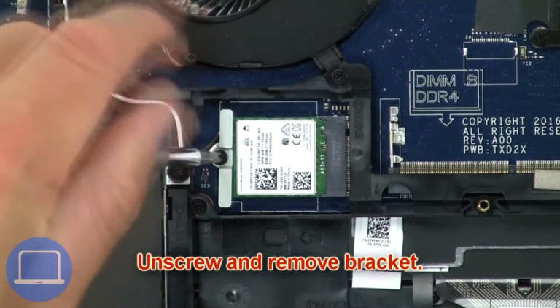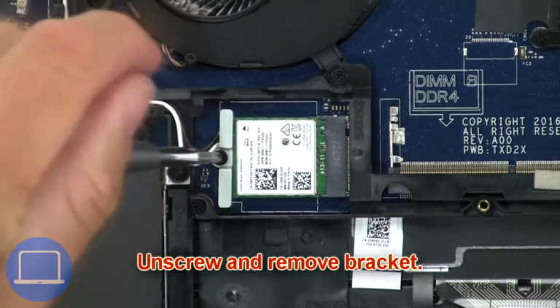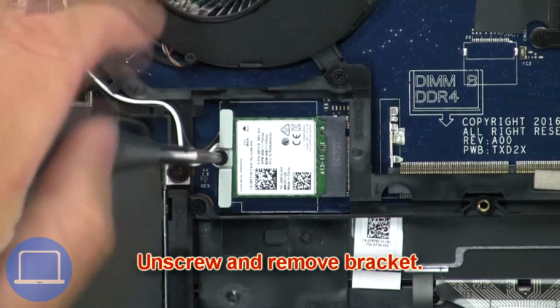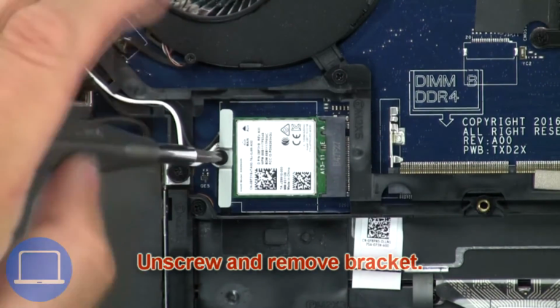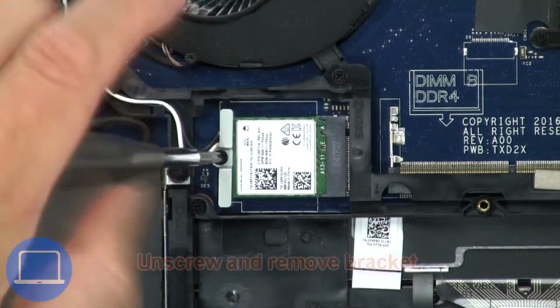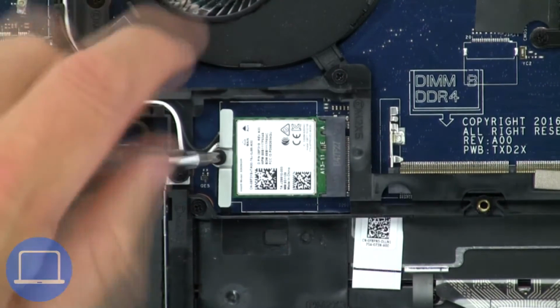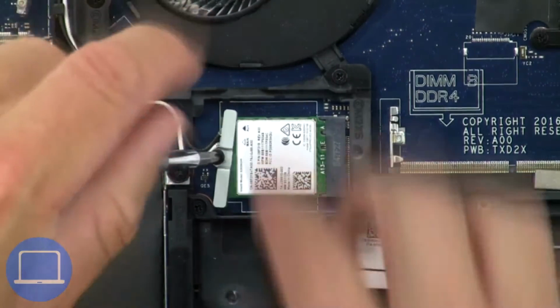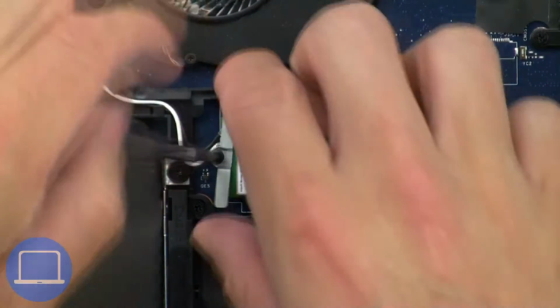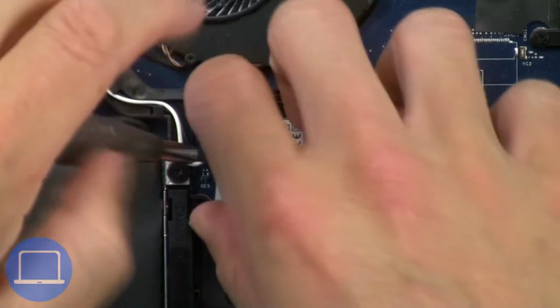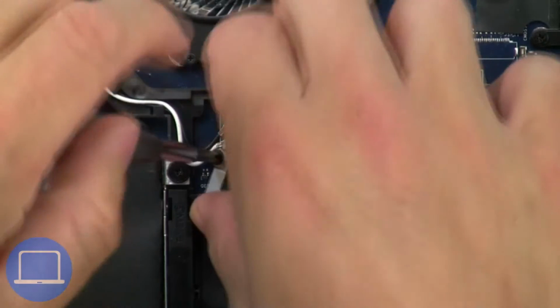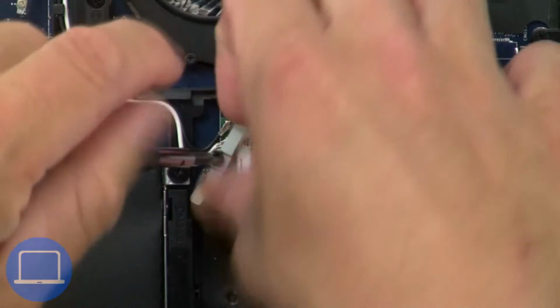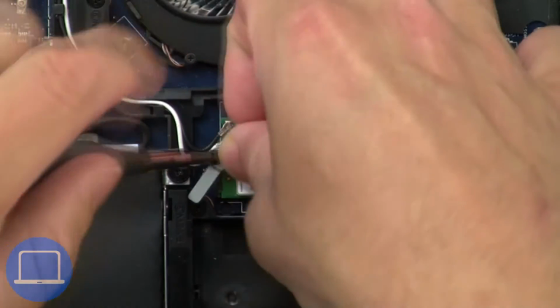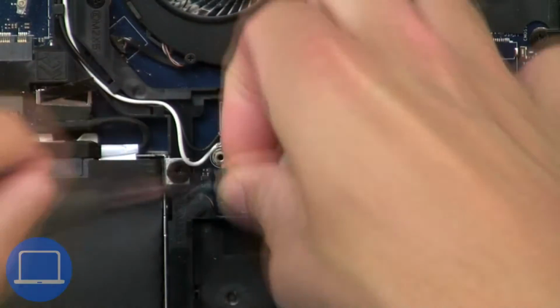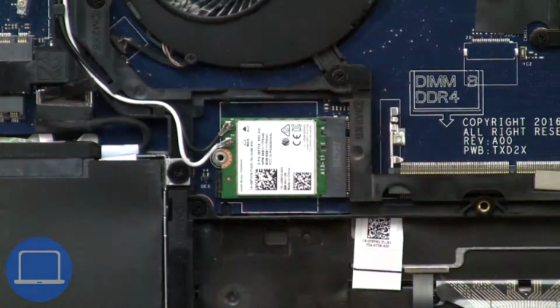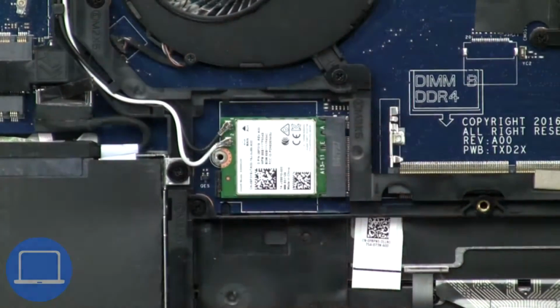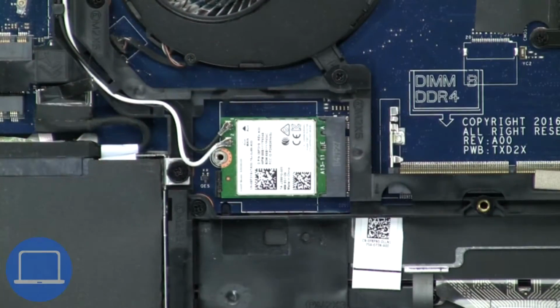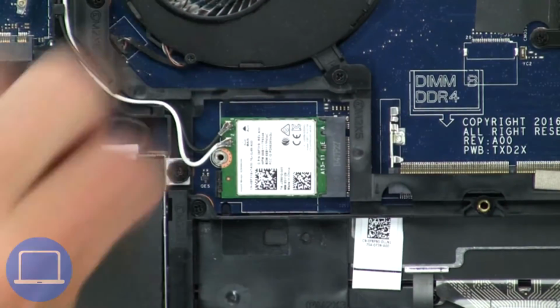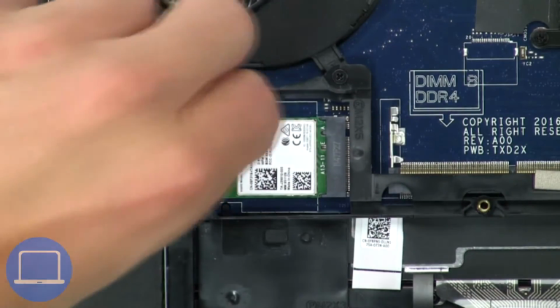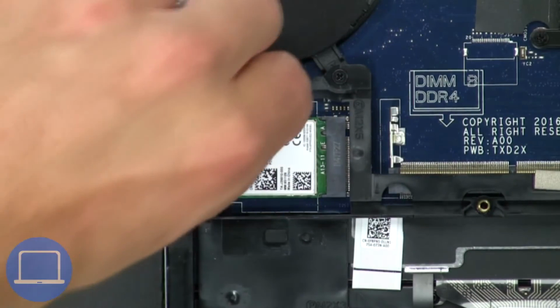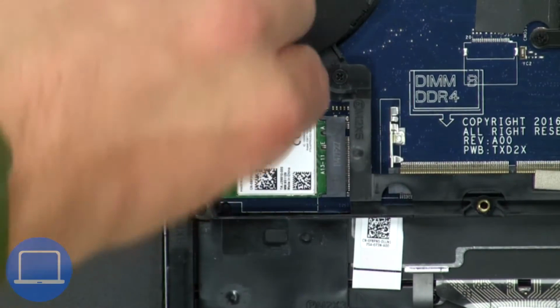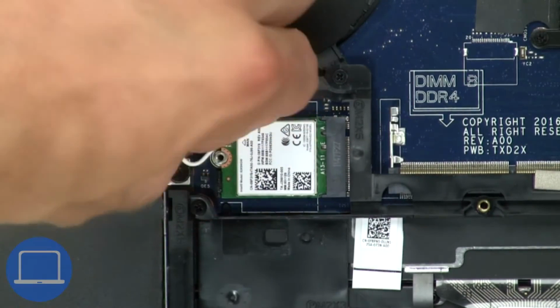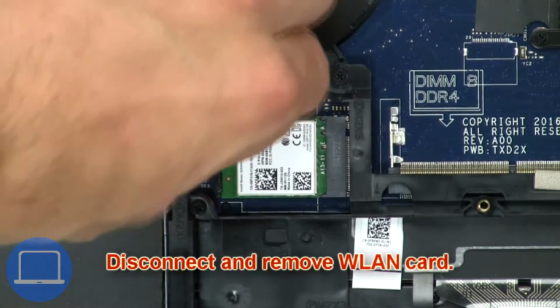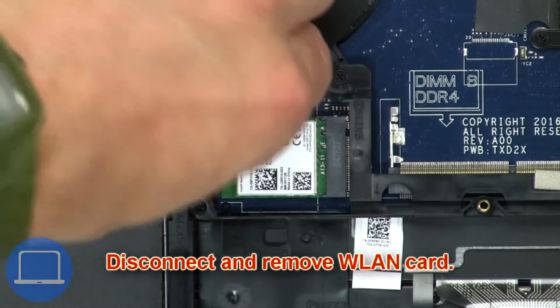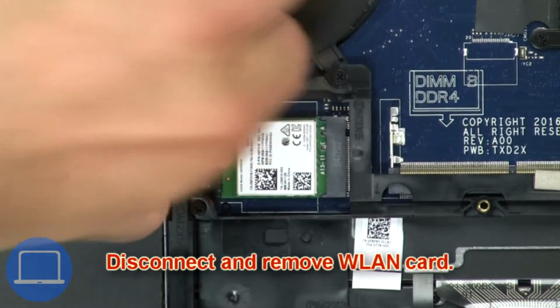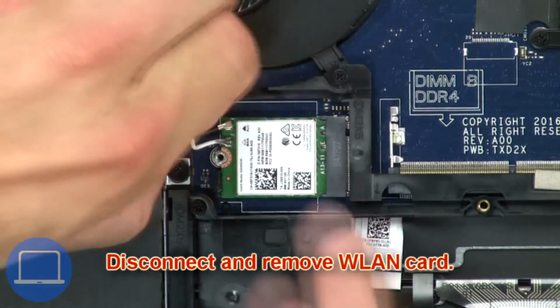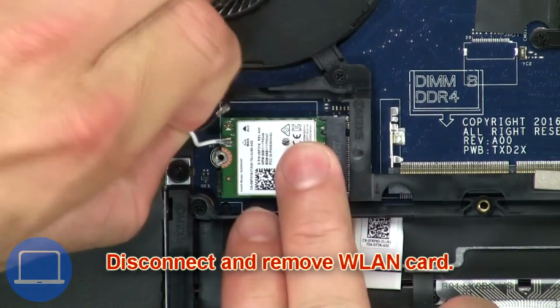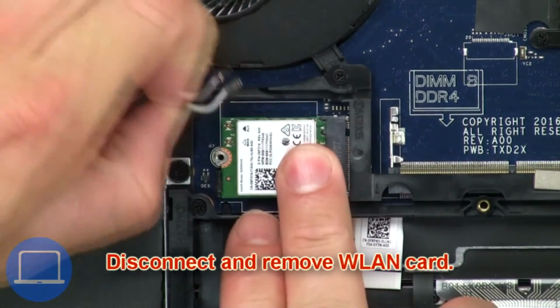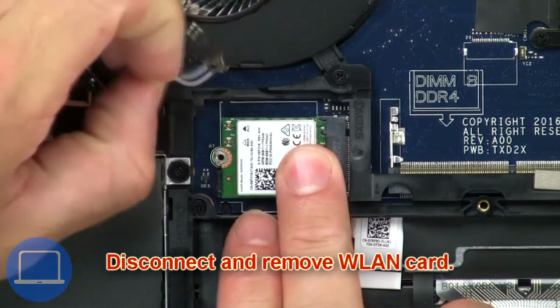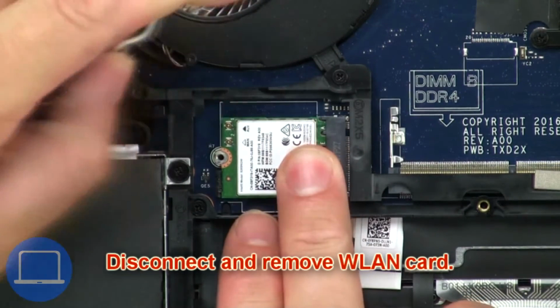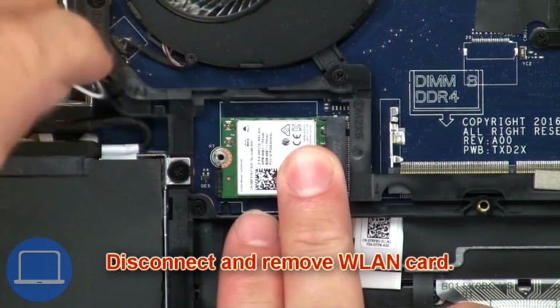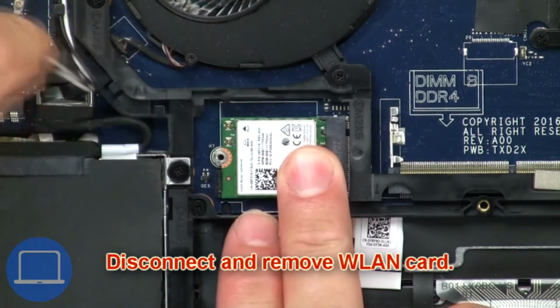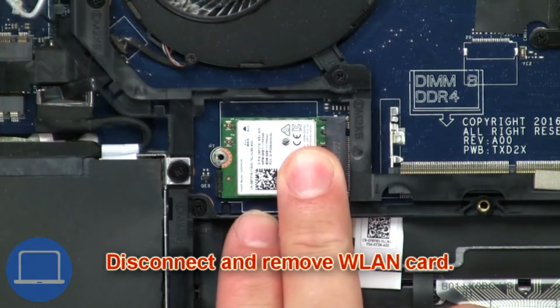Unscrew and remove the bracket, then disconnect and remove the wireless card.